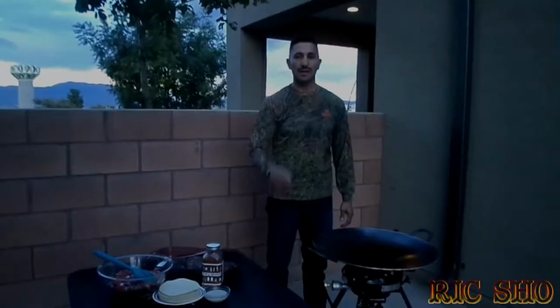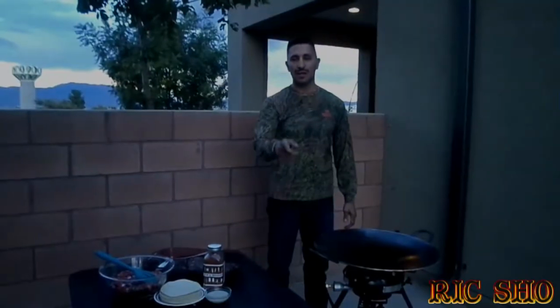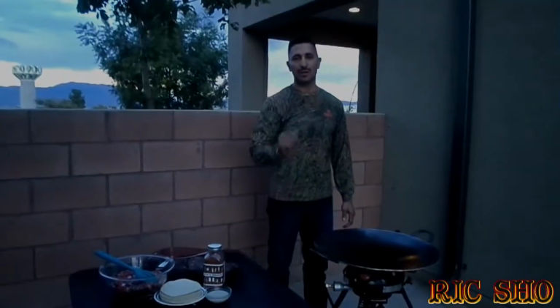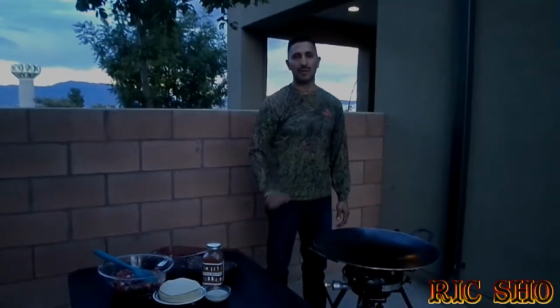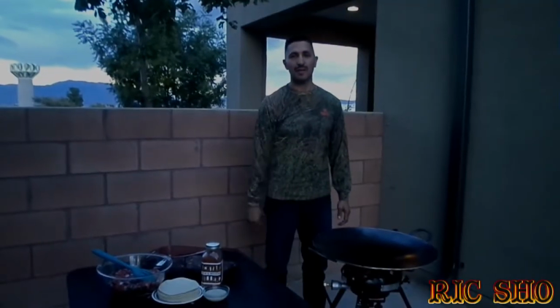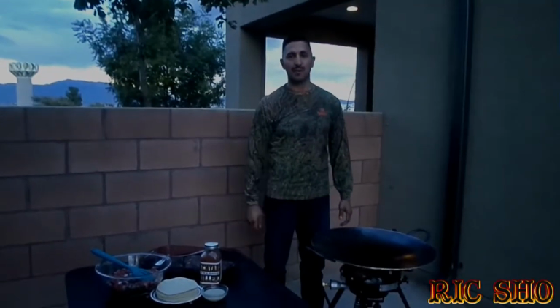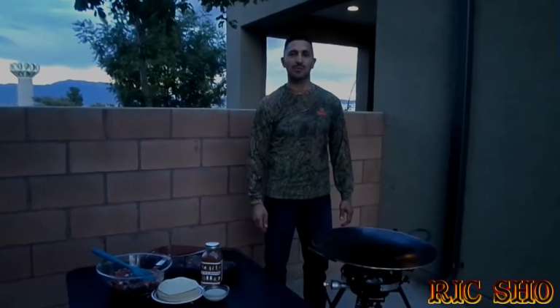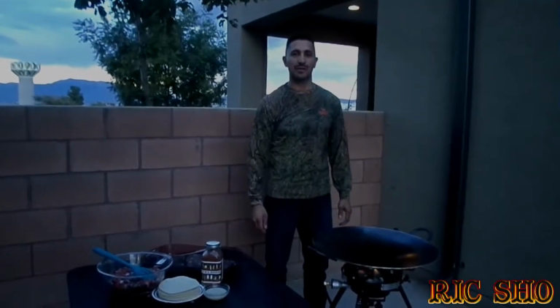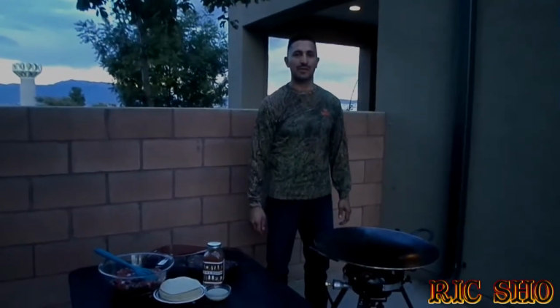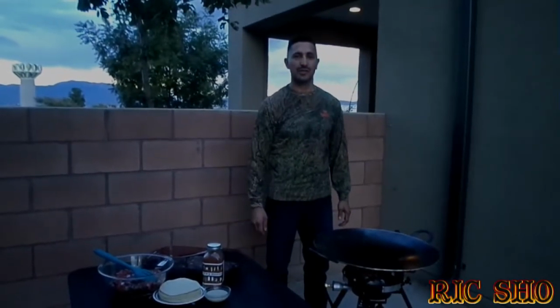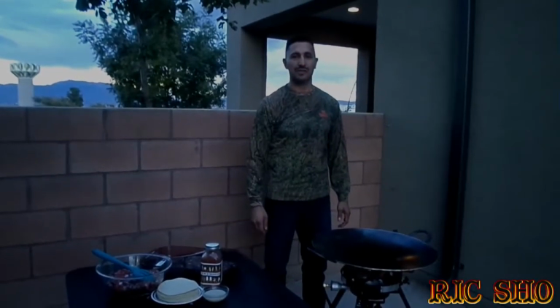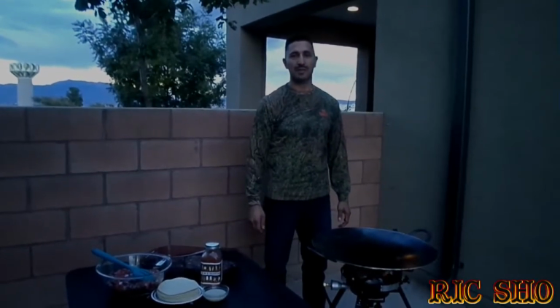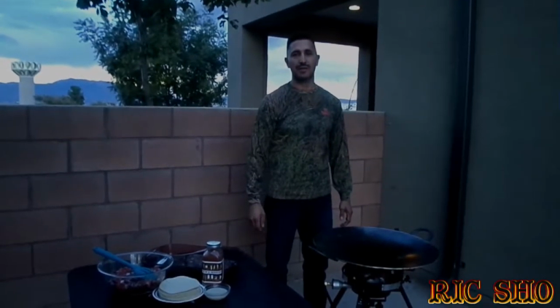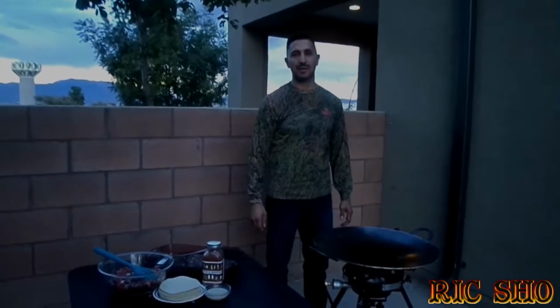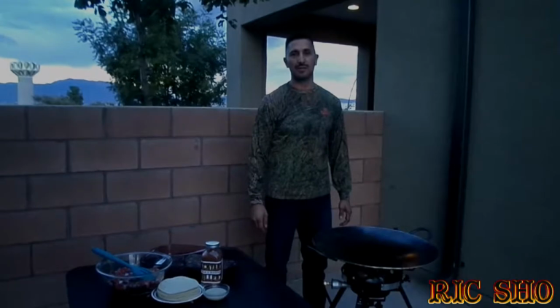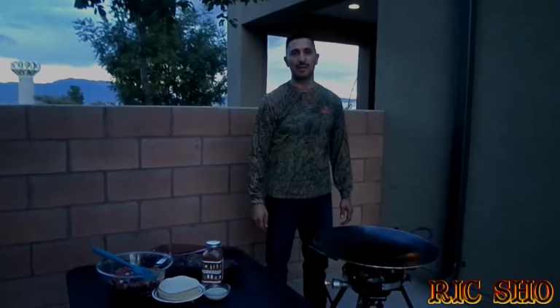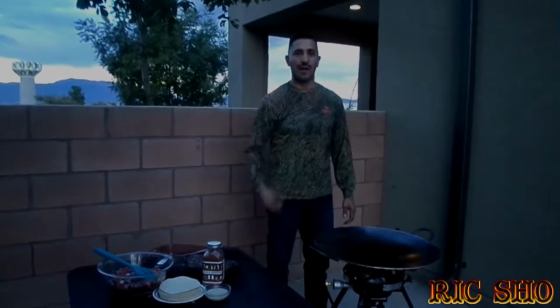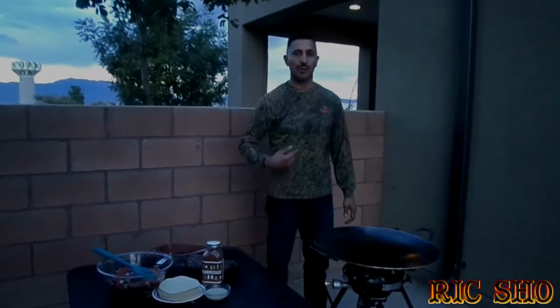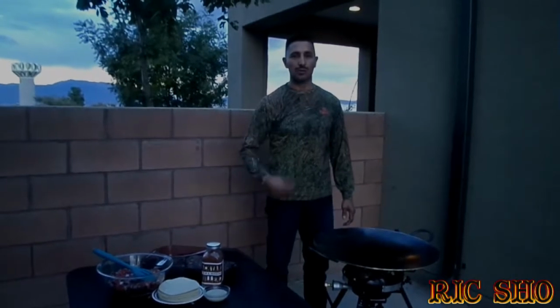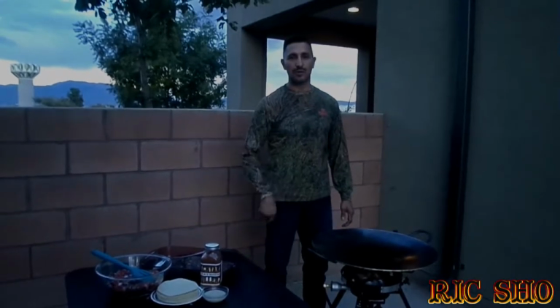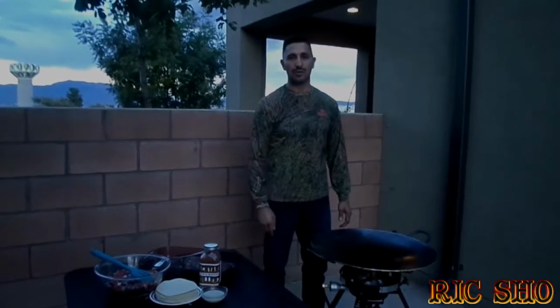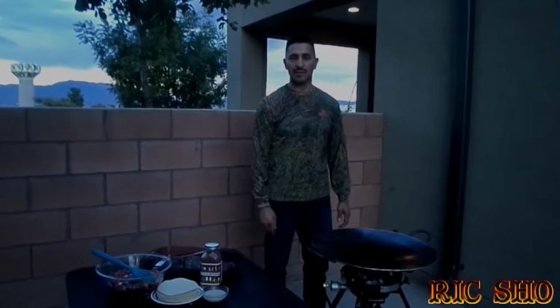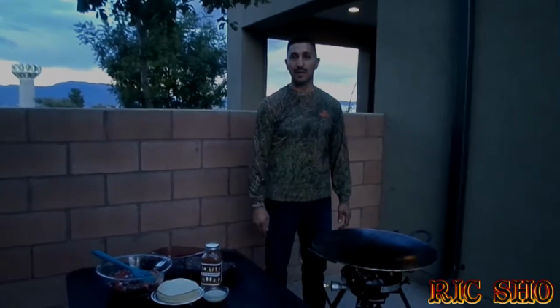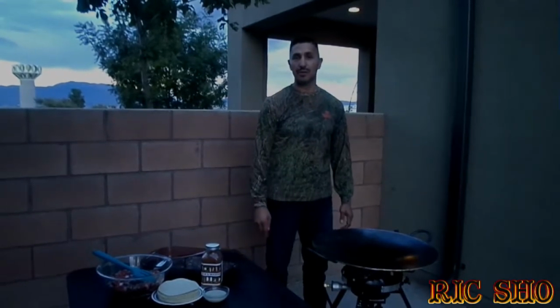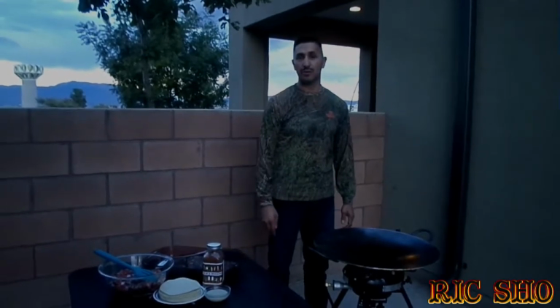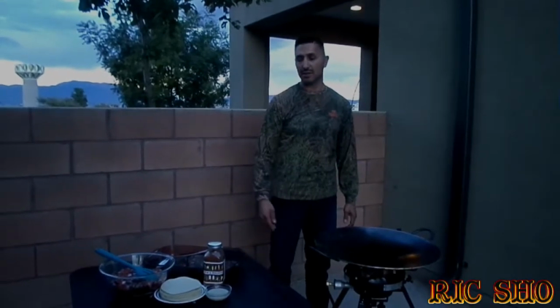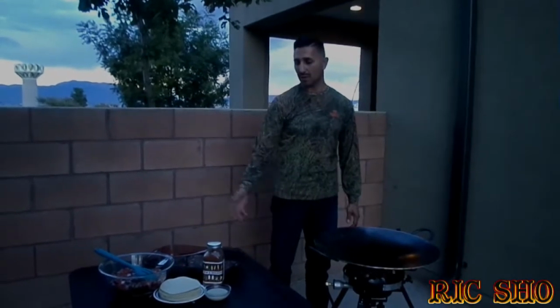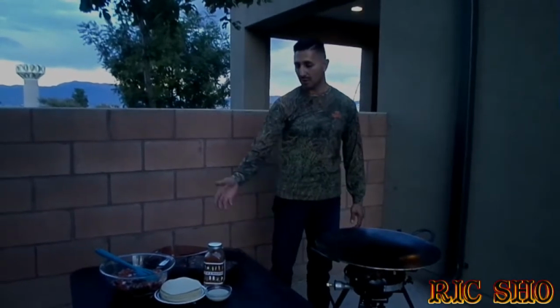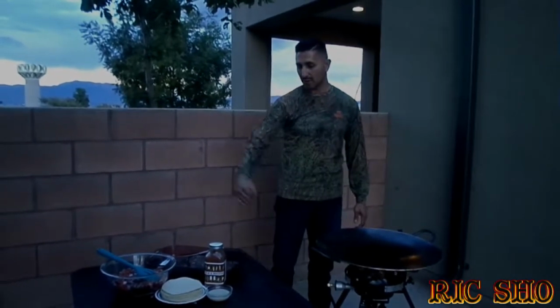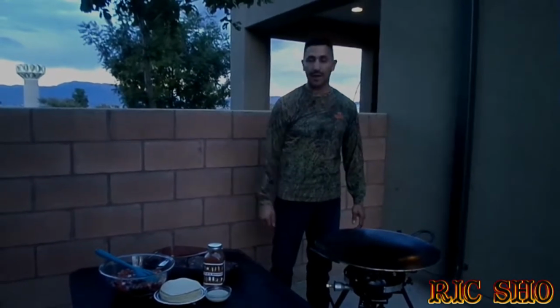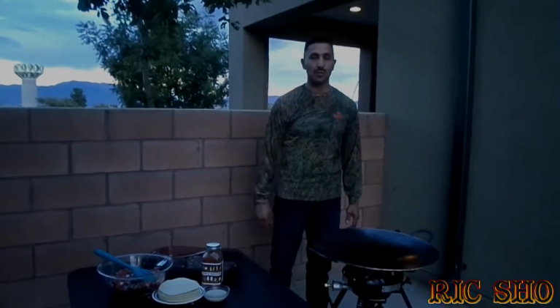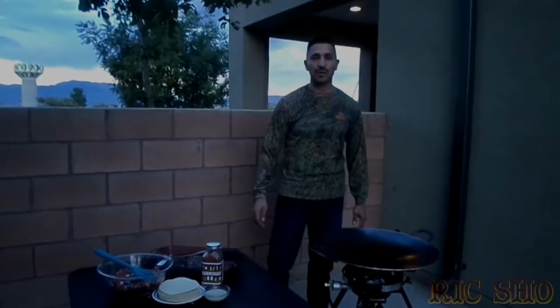Hello everybody and welcome to another edition of Snipe Hunting Outlaws. I'm your host Rick Show and today we're going to show you guys how to cook antelope tacos.